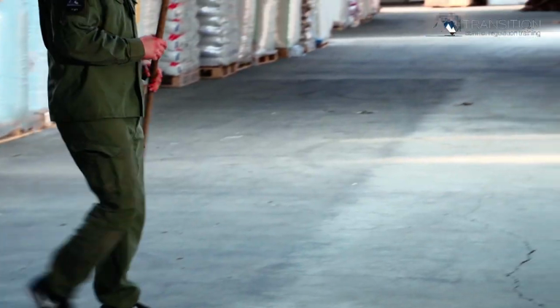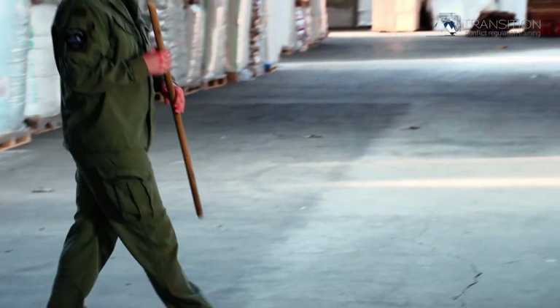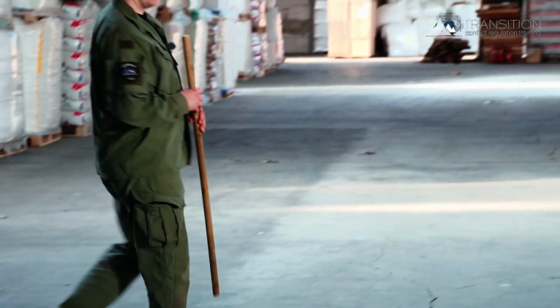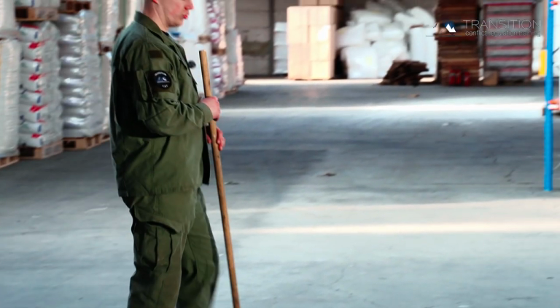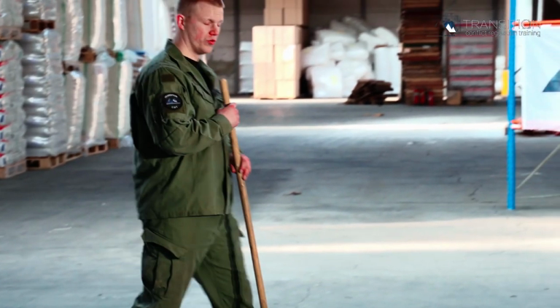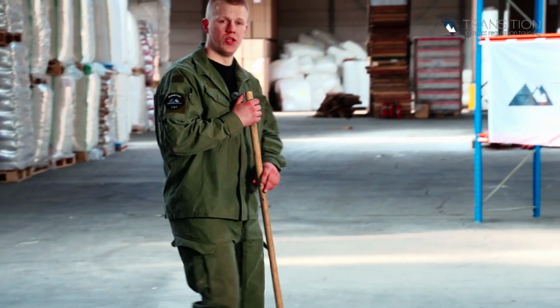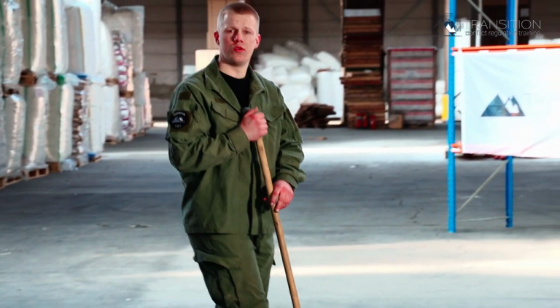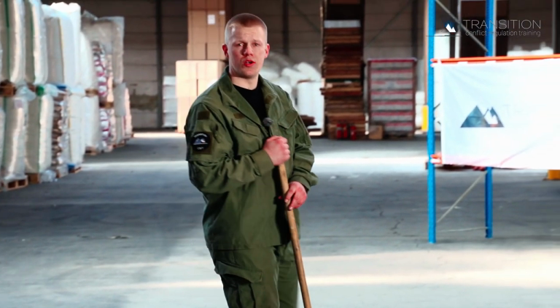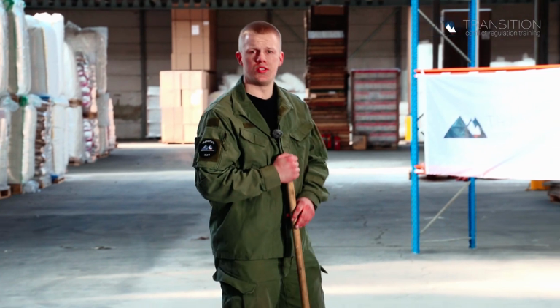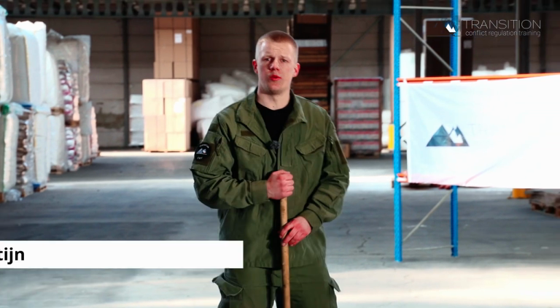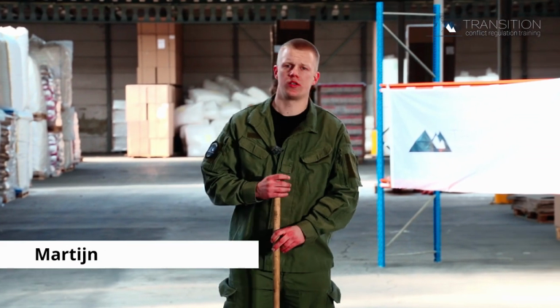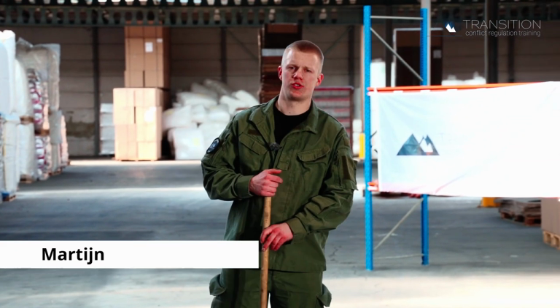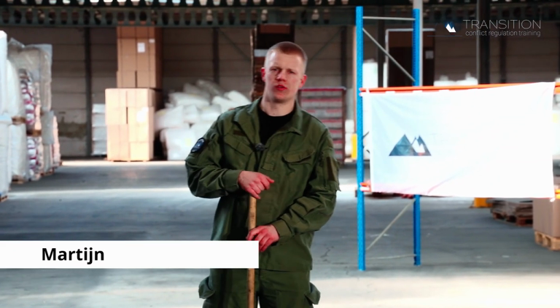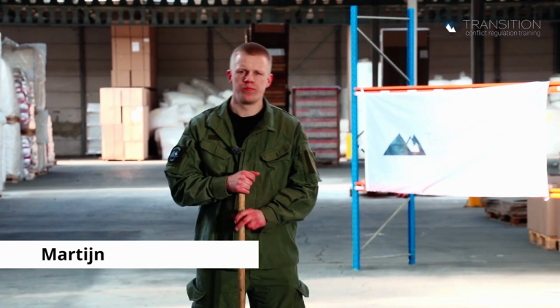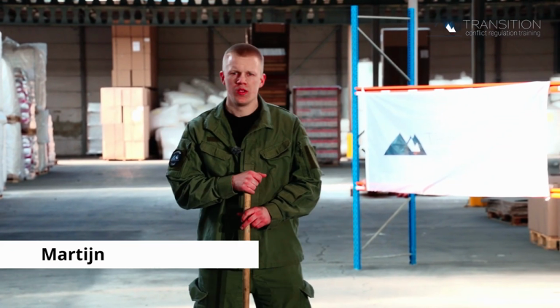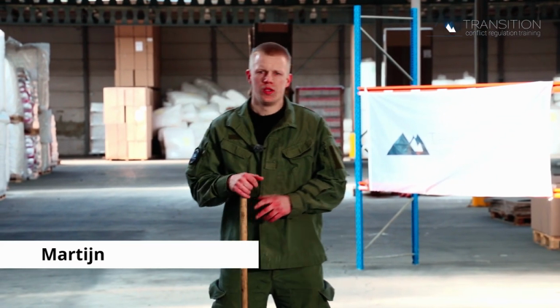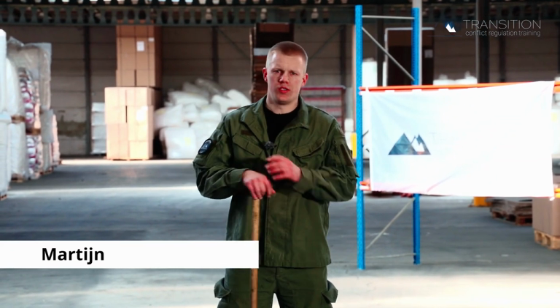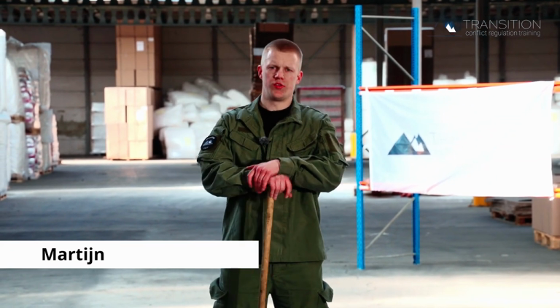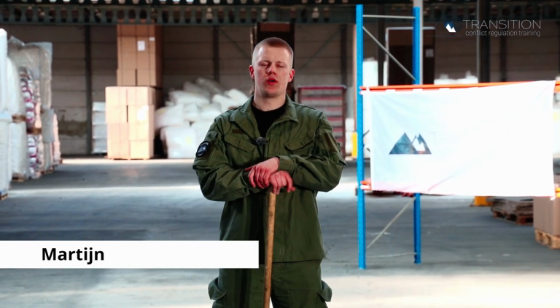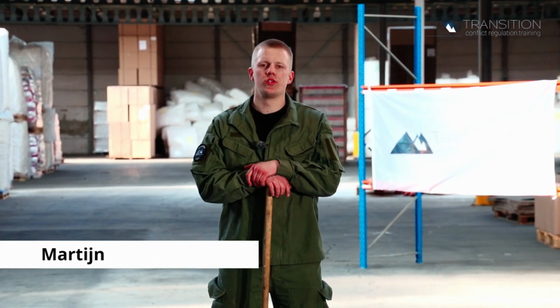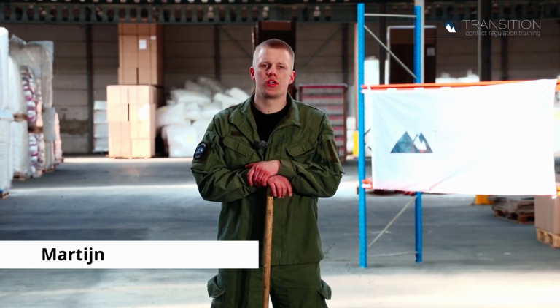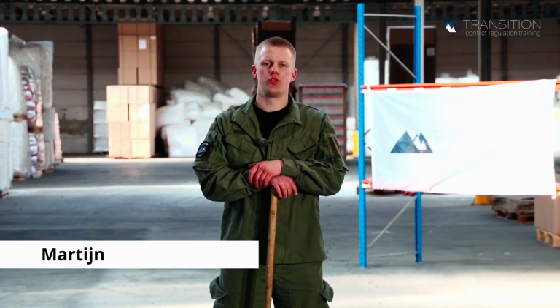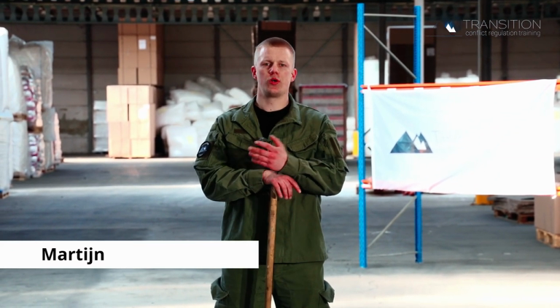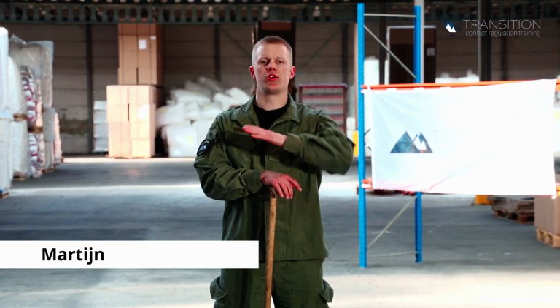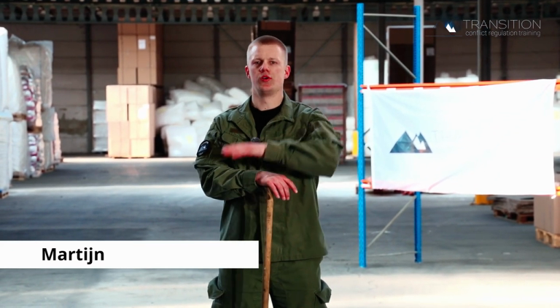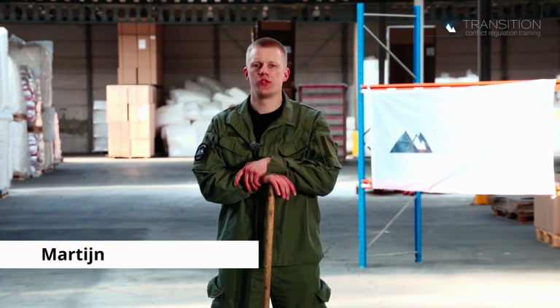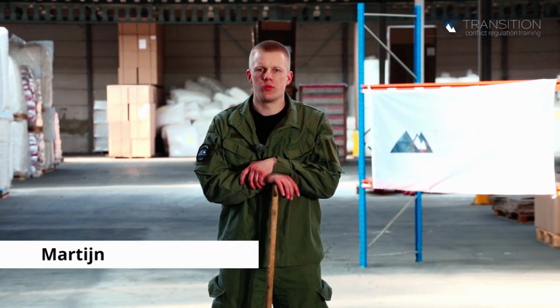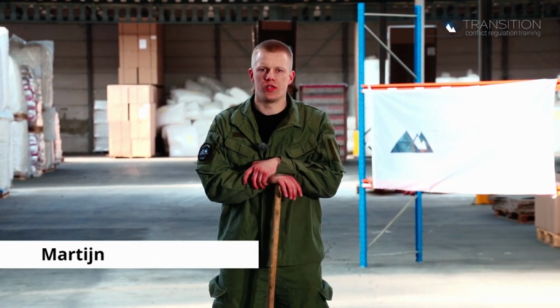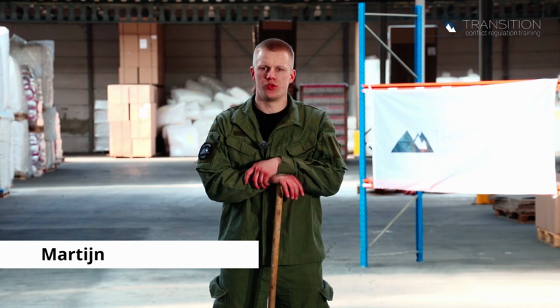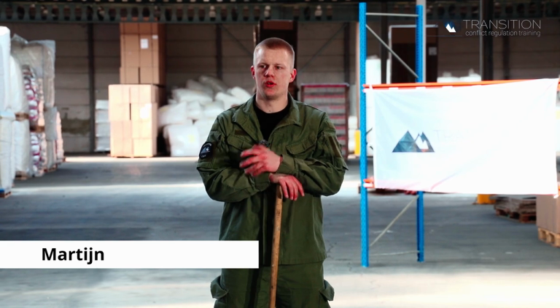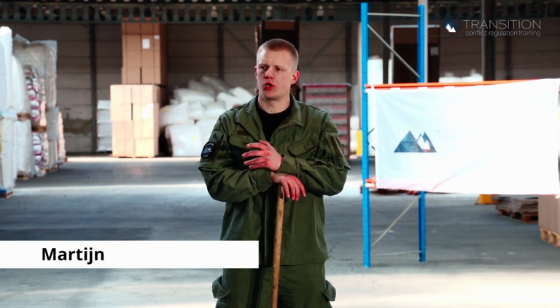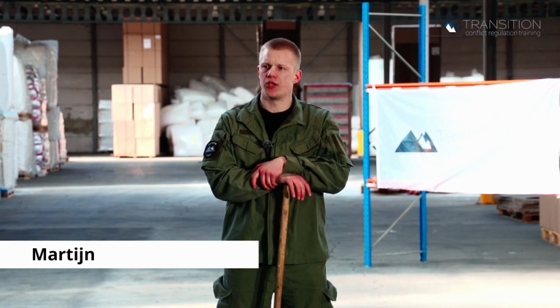Welcome to a new video about the Sistema Katochnikova. In this video I will discuss with you what you can do when someone gives you a hook punch.